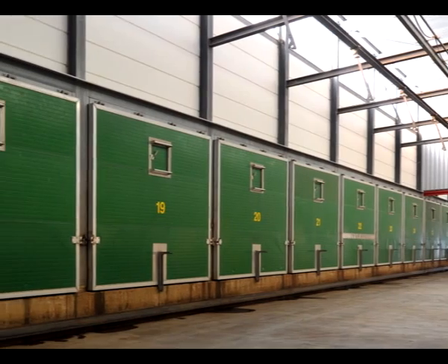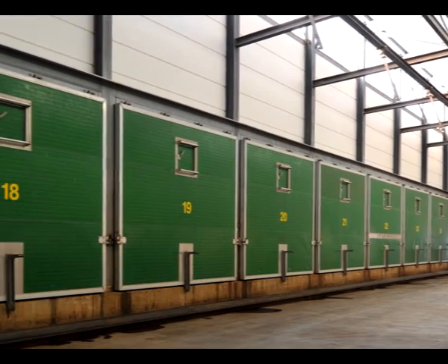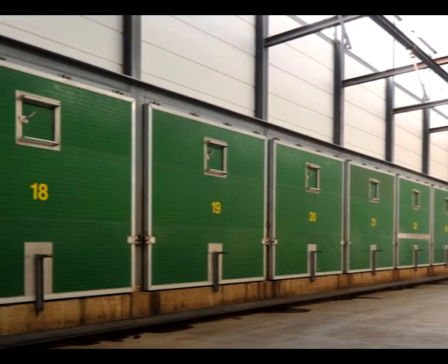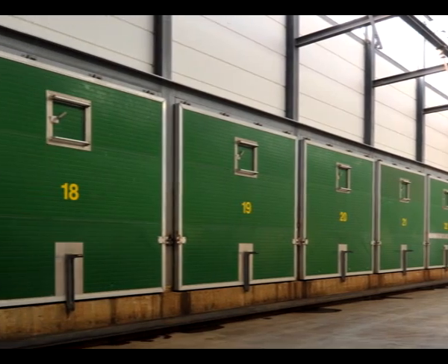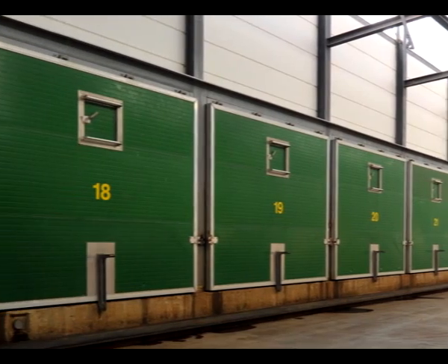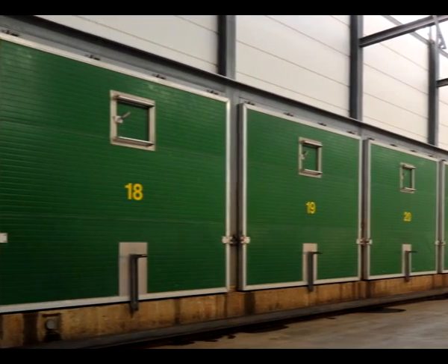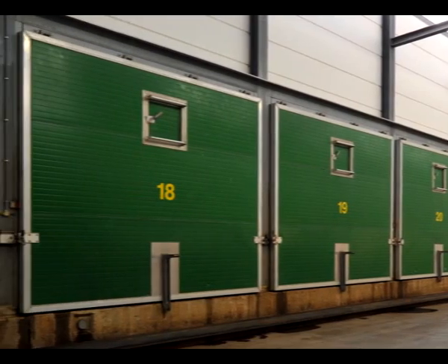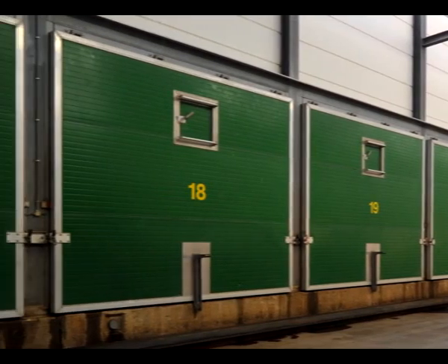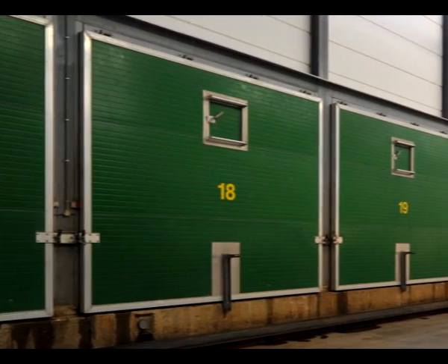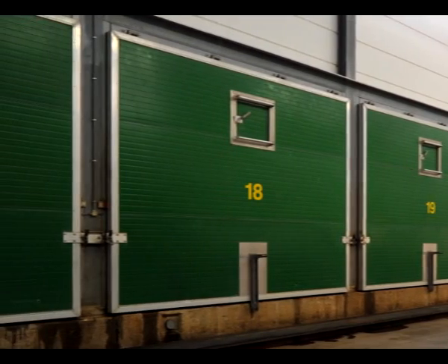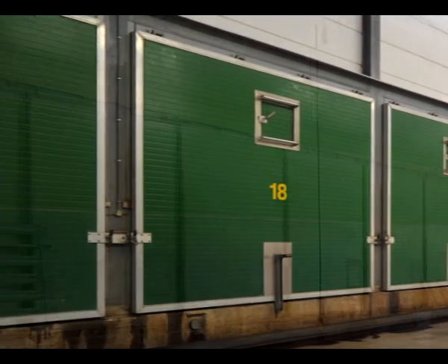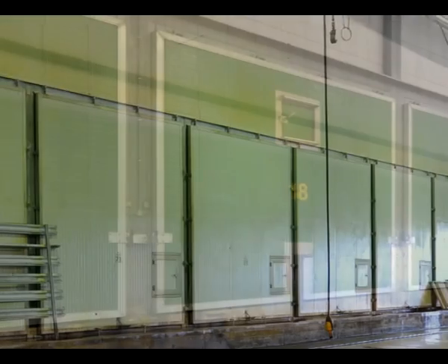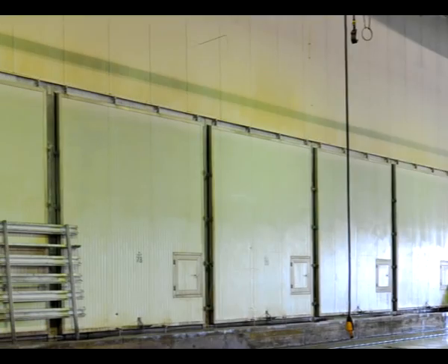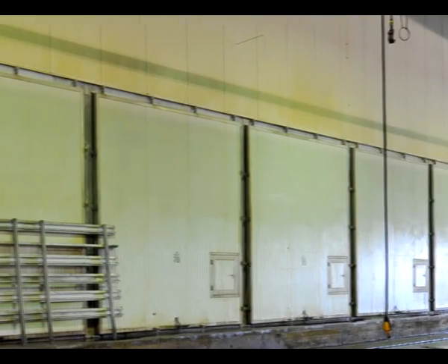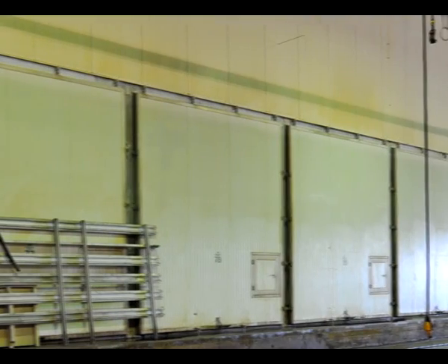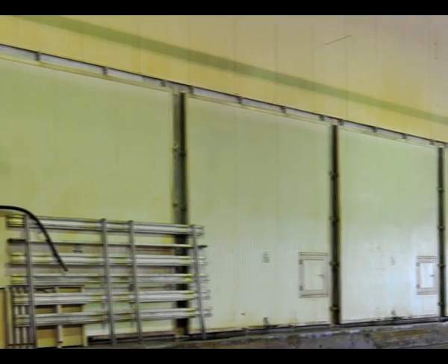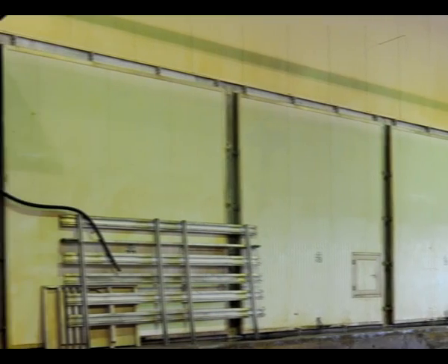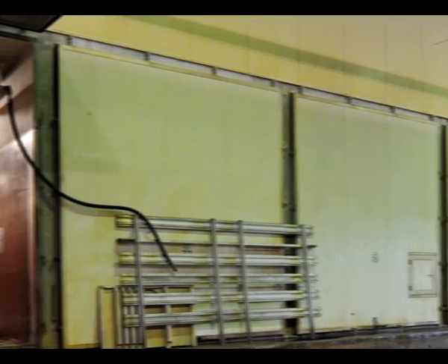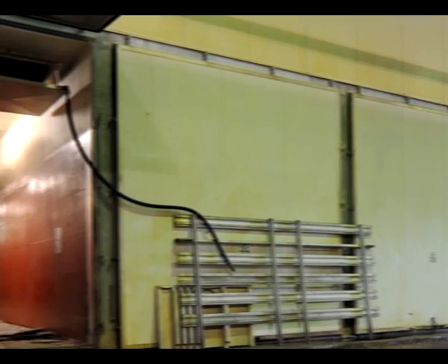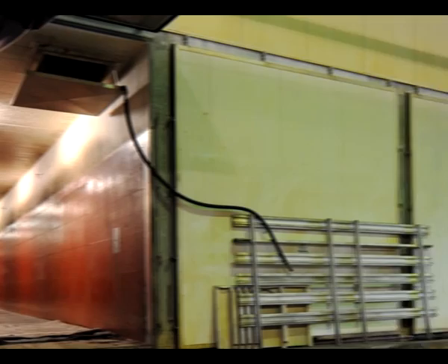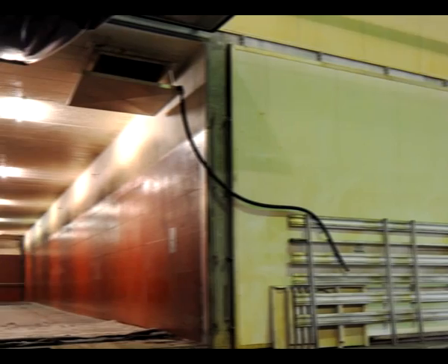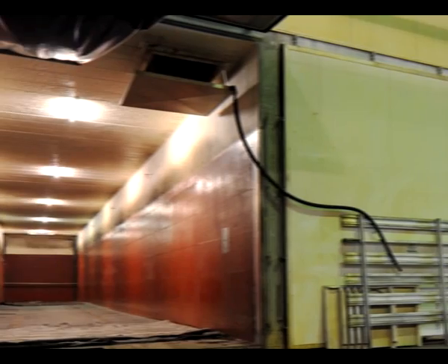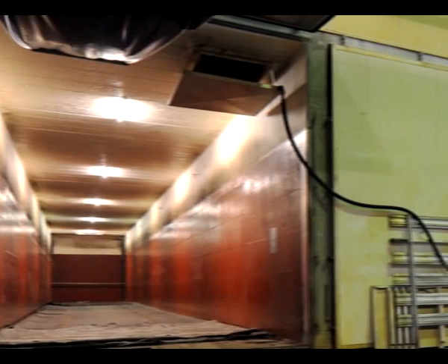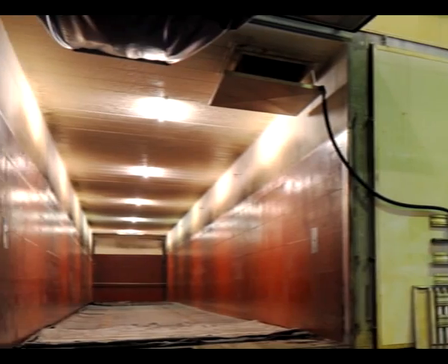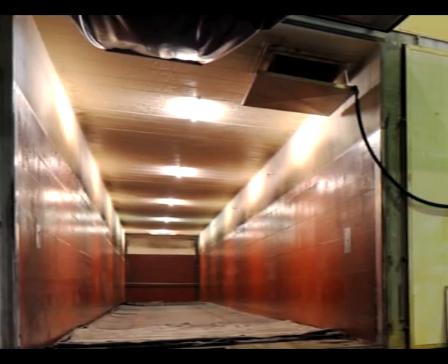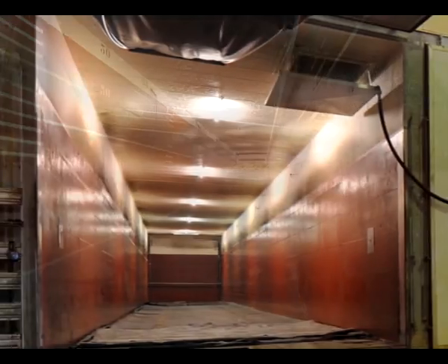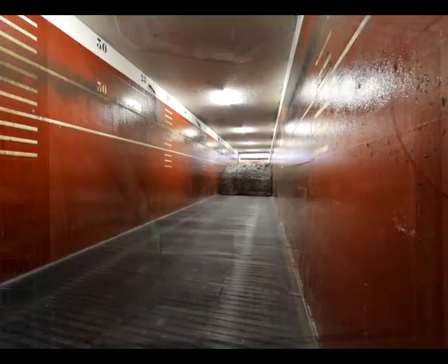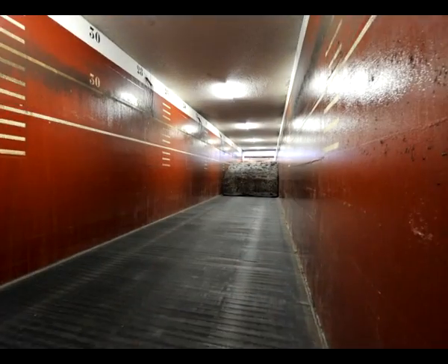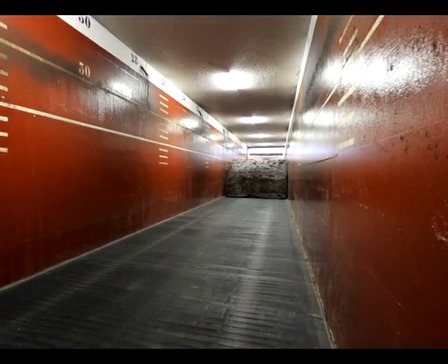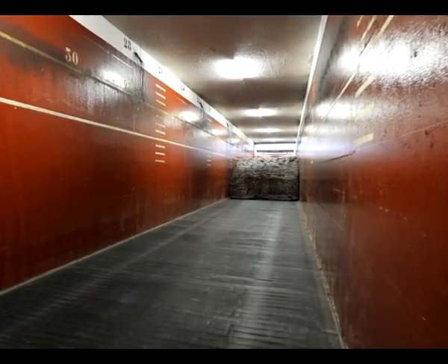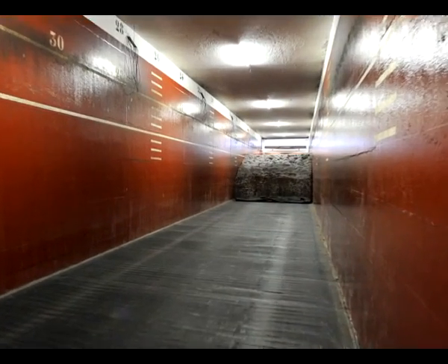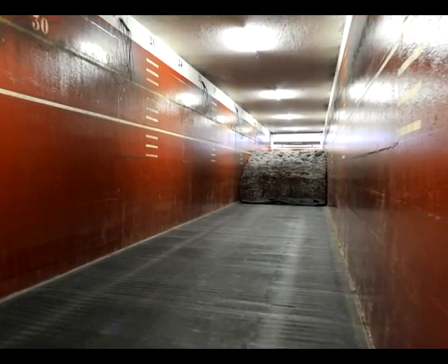The compost is prepared in compost tunnels. Tunnel complexes often cover multiple tunnels that can each be dozens of meters long.